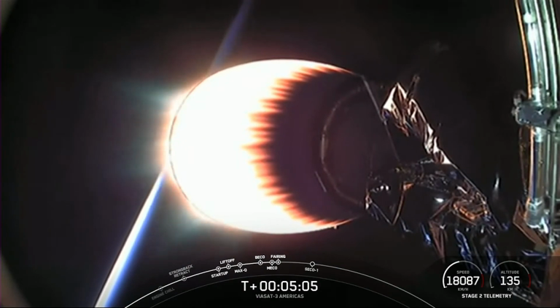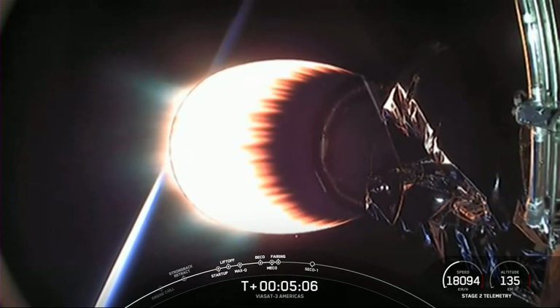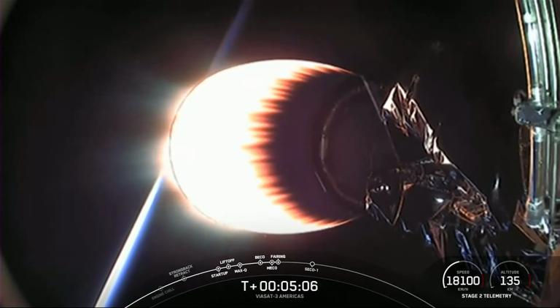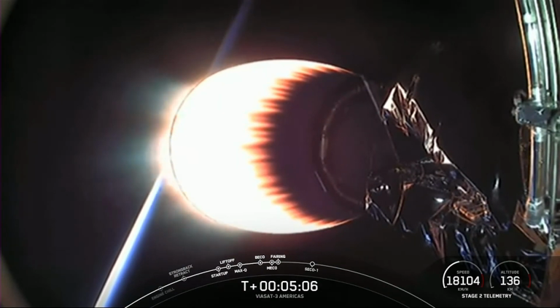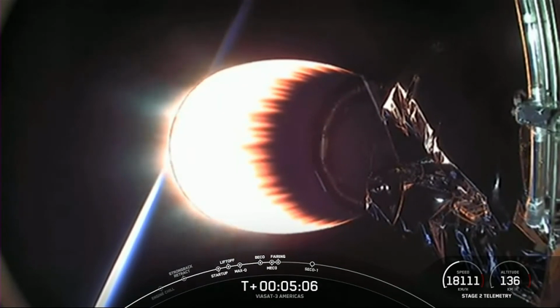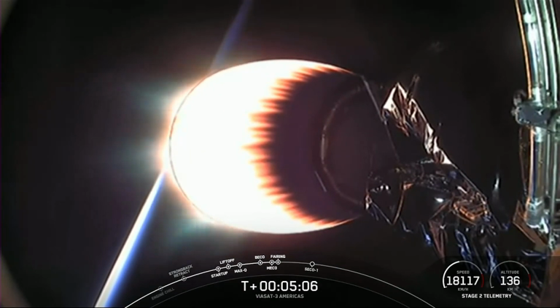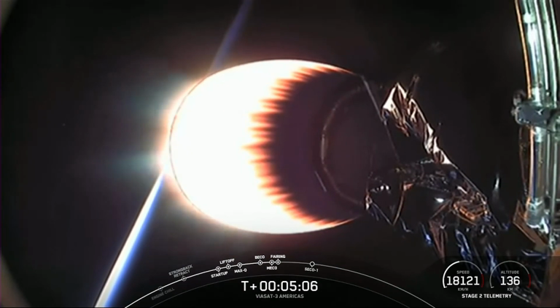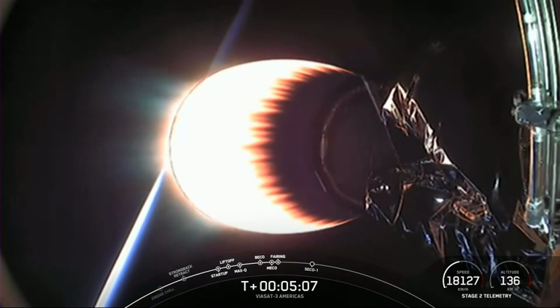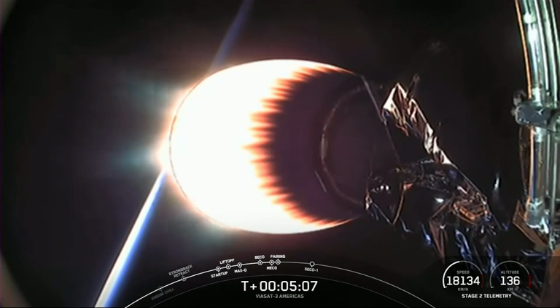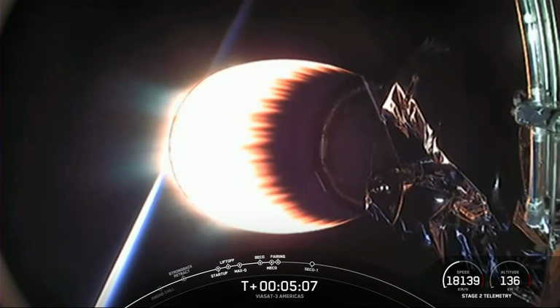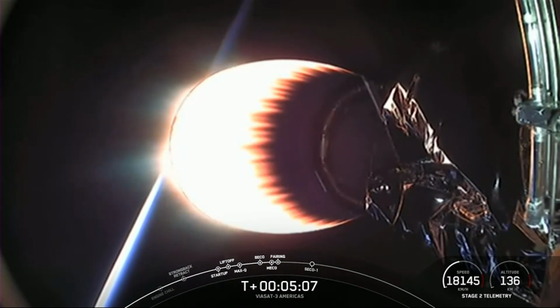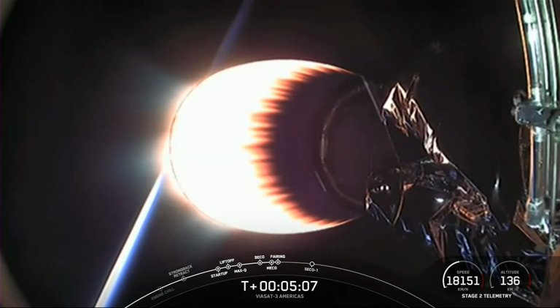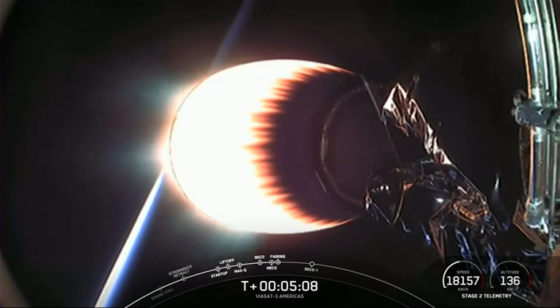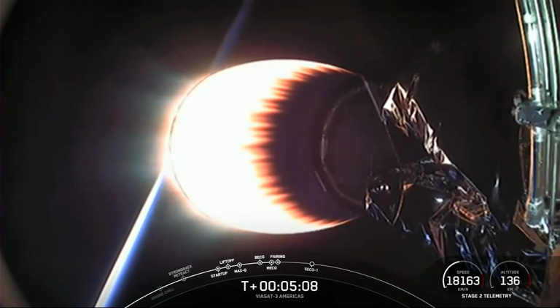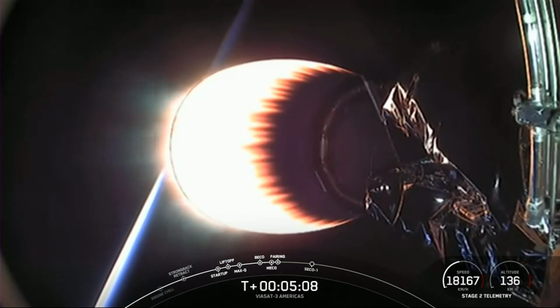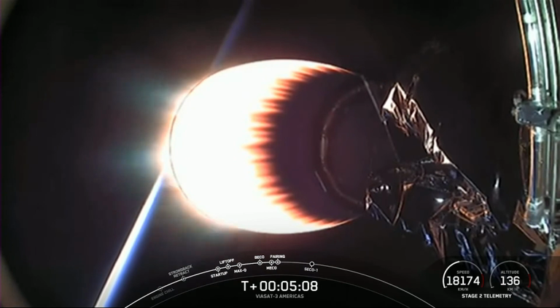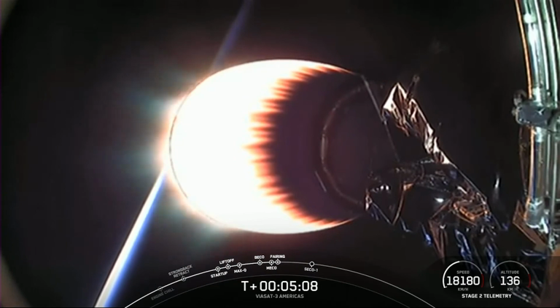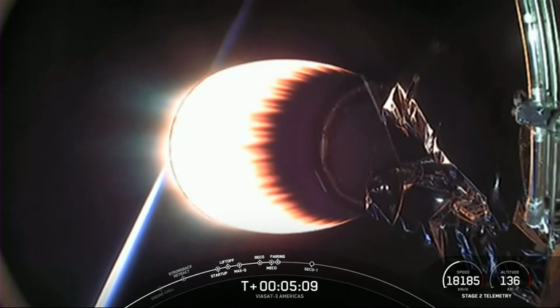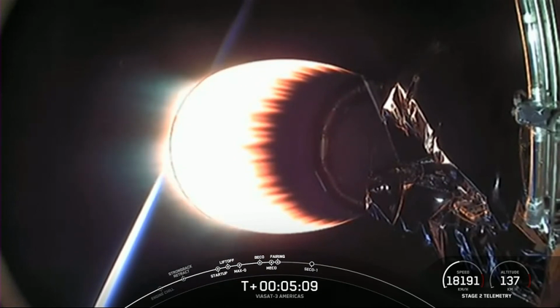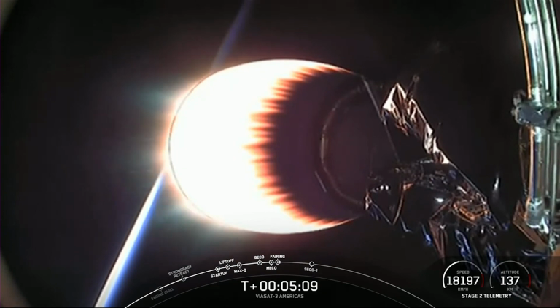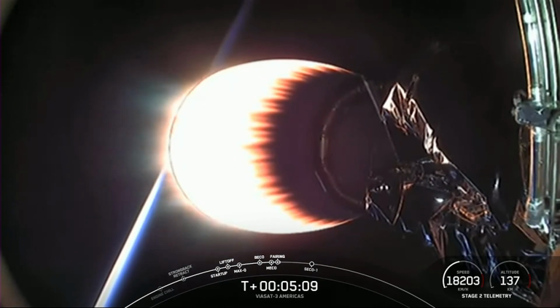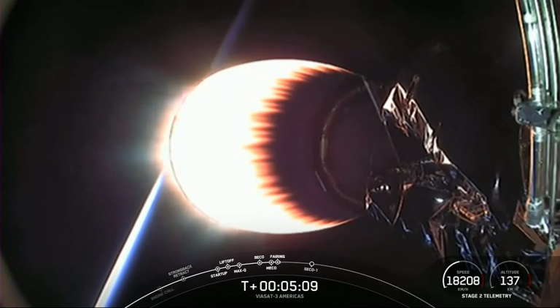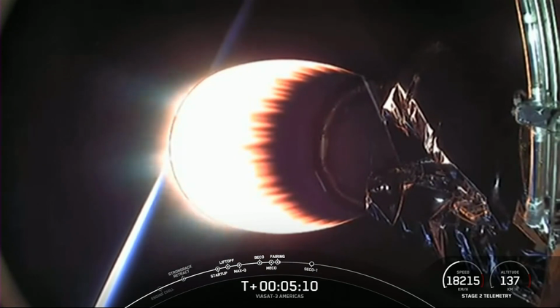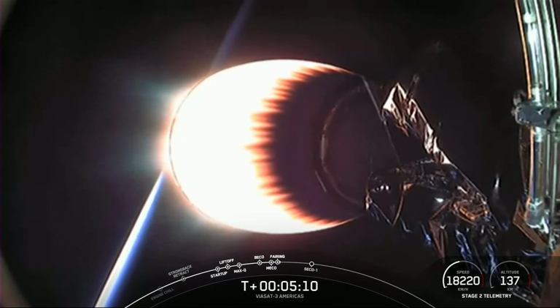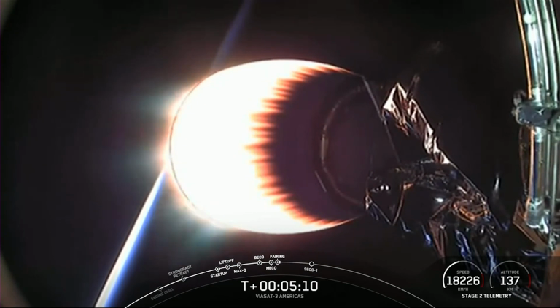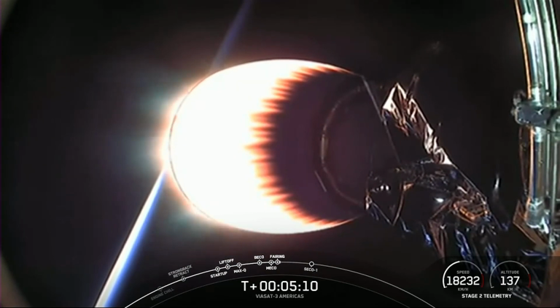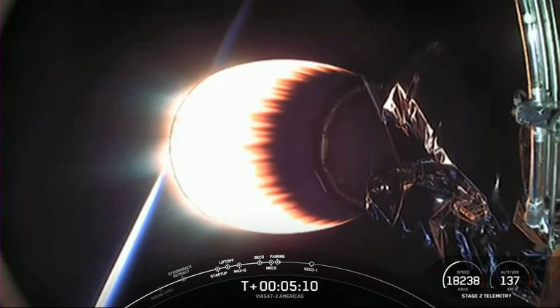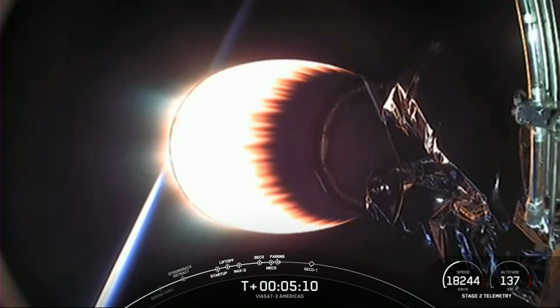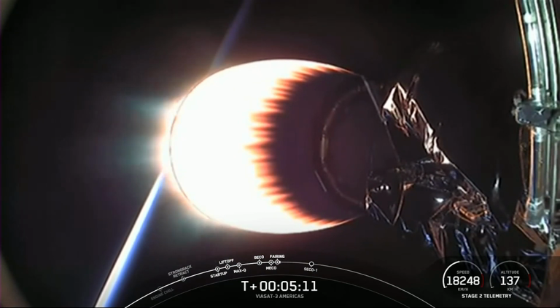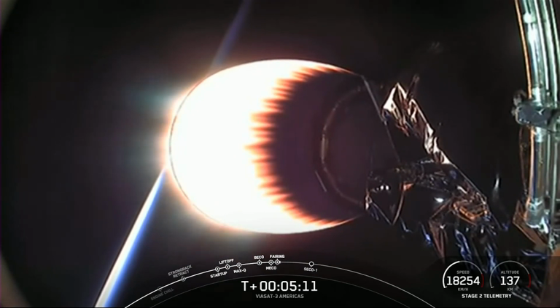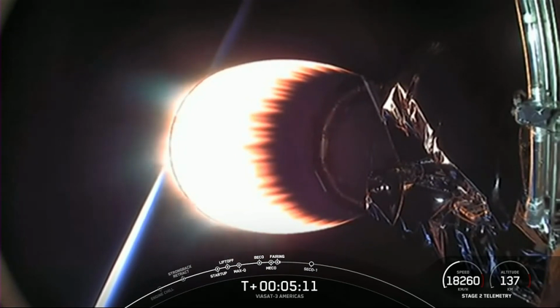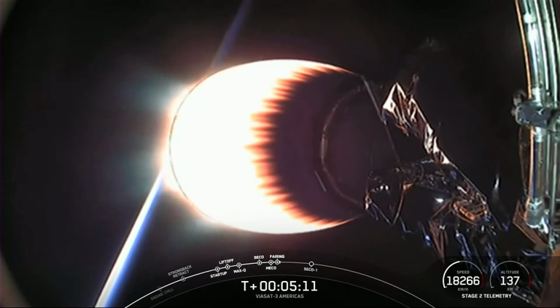They are now falling back down to earth, and we will attempt to recover them using our recovery vessel.